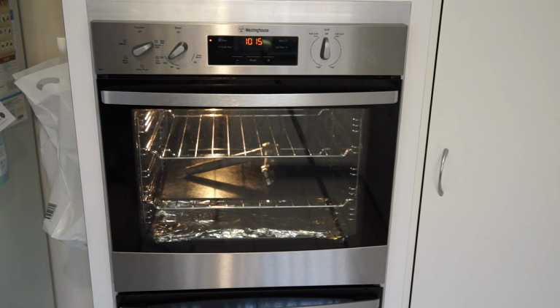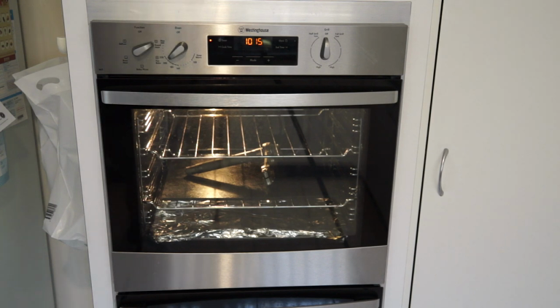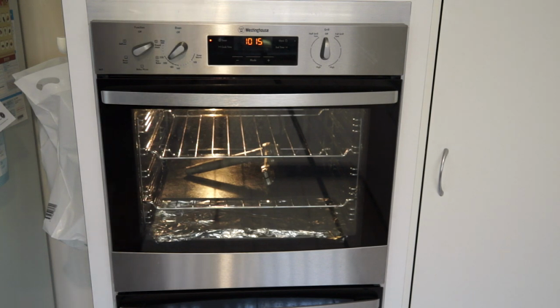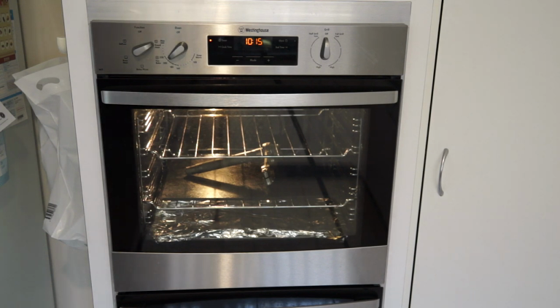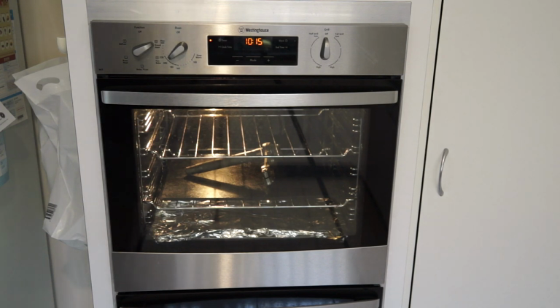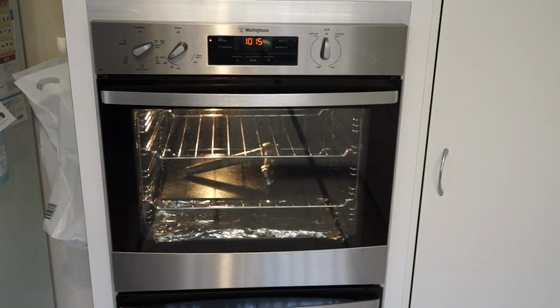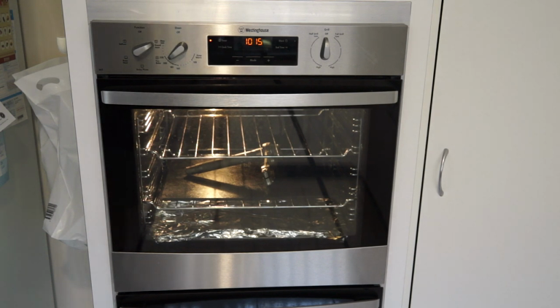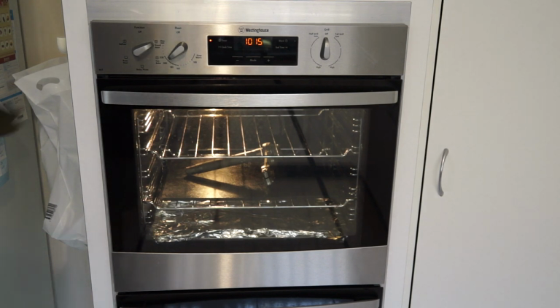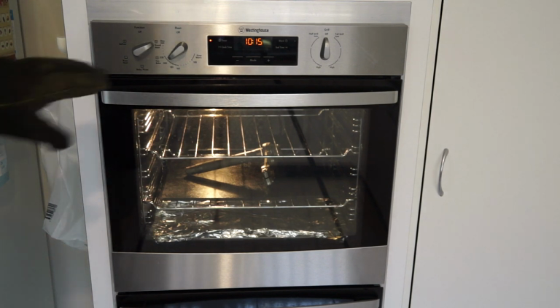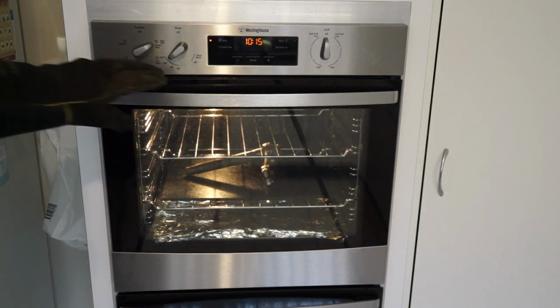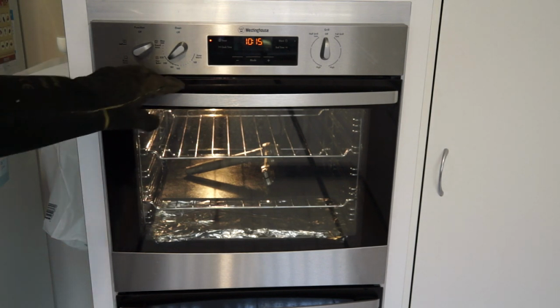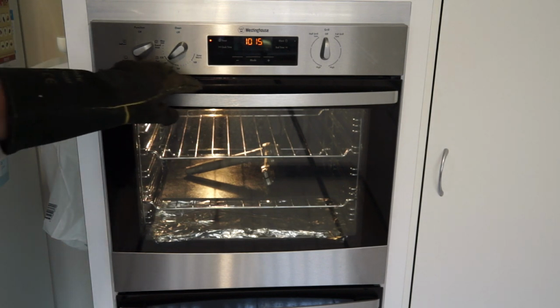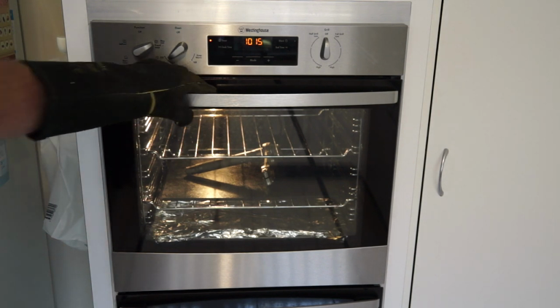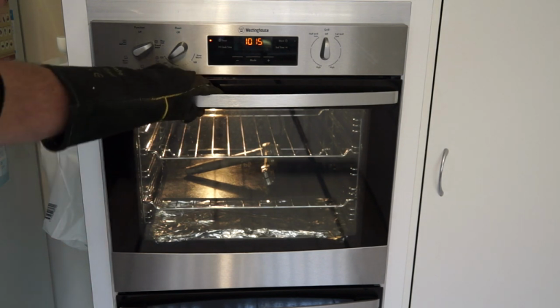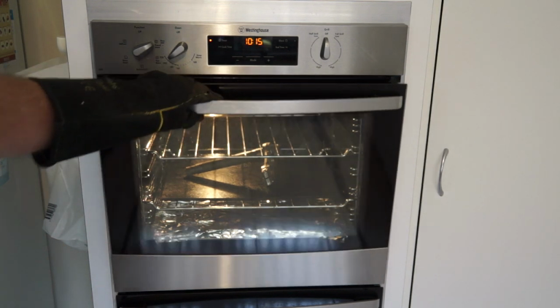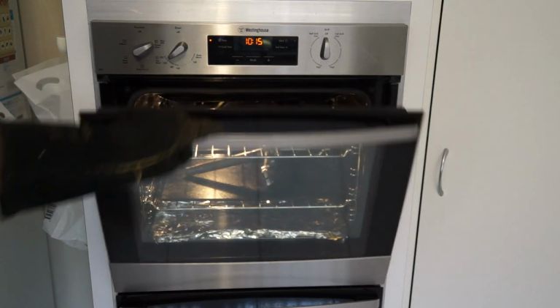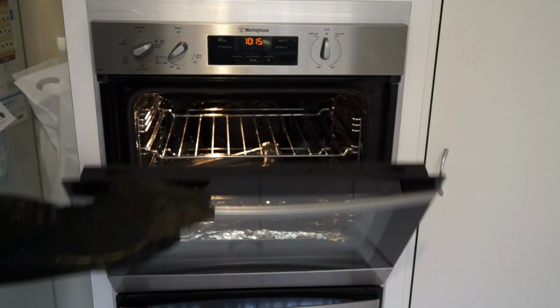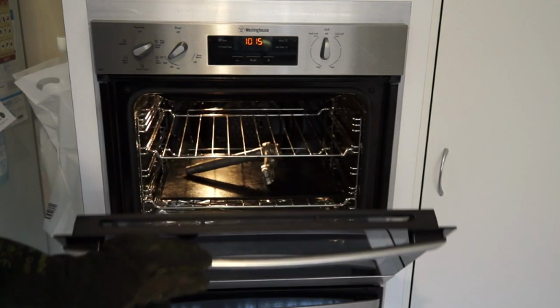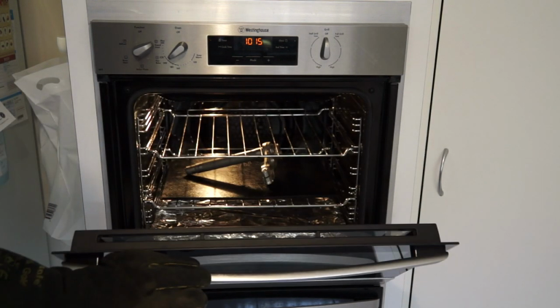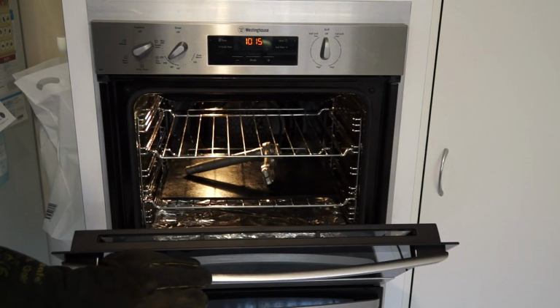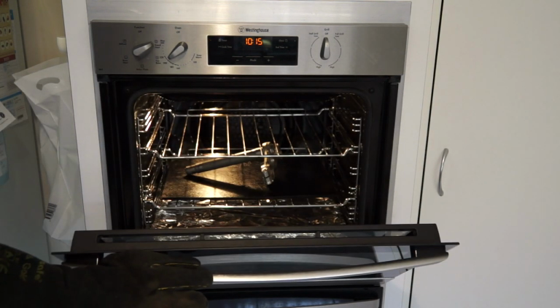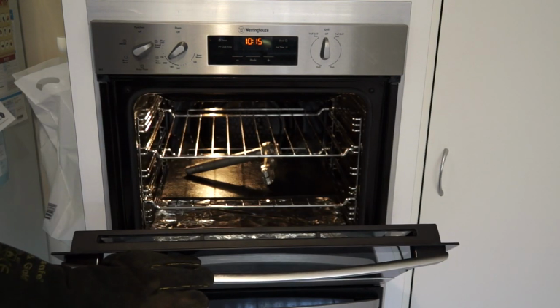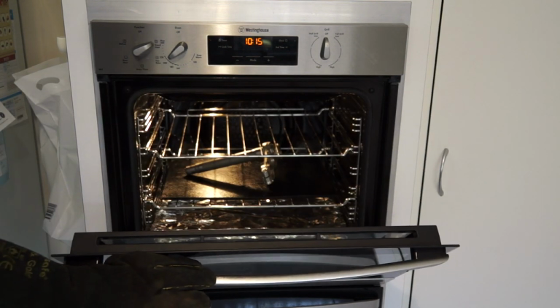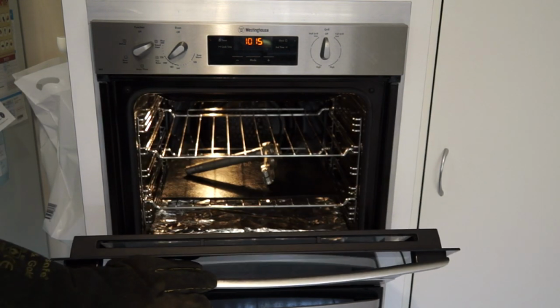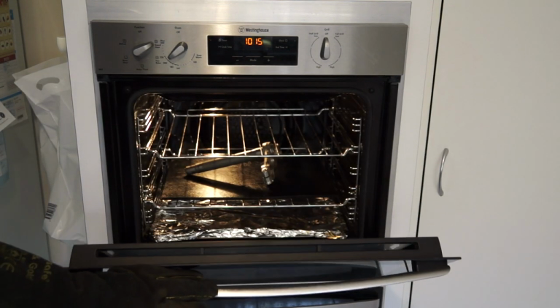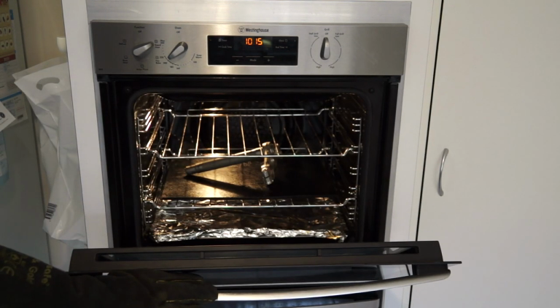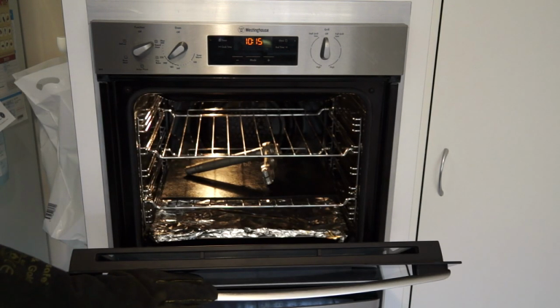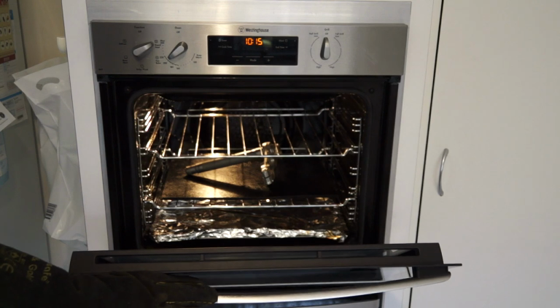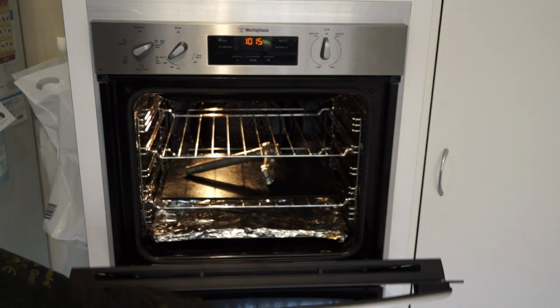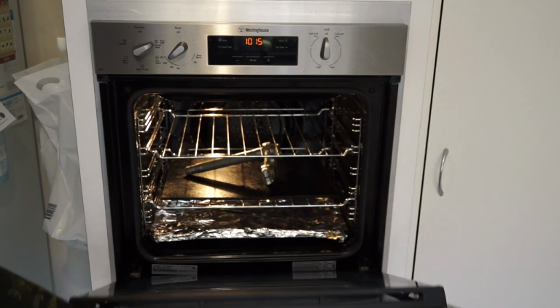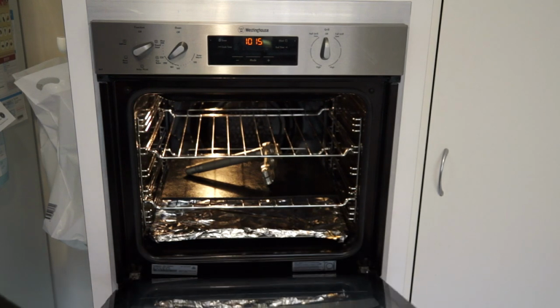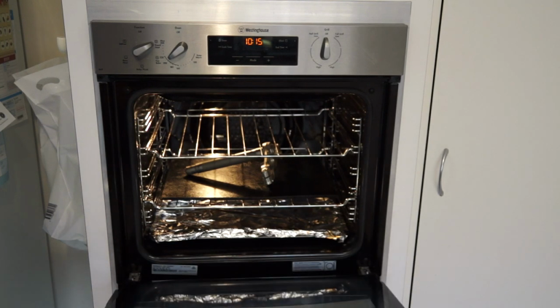Alrighty, here we are in the oven - let's have a look. Nothing like baked triple-tree.